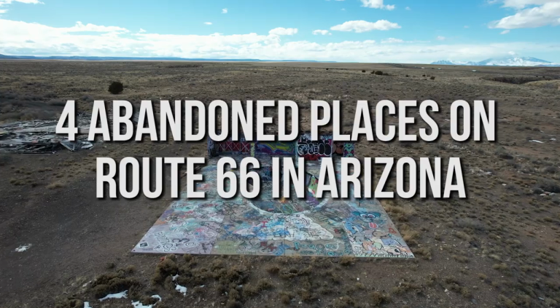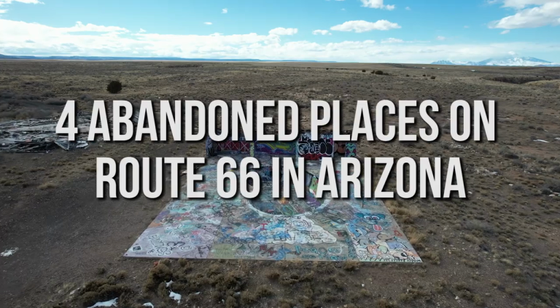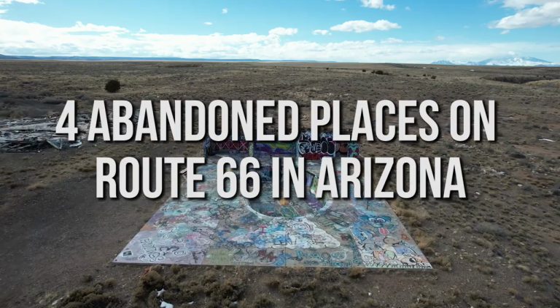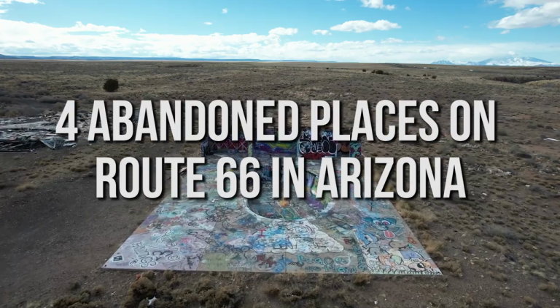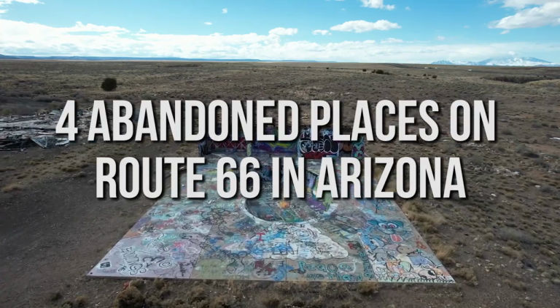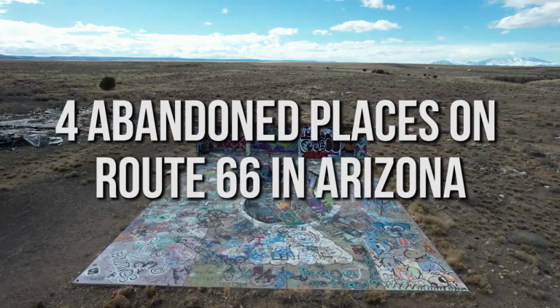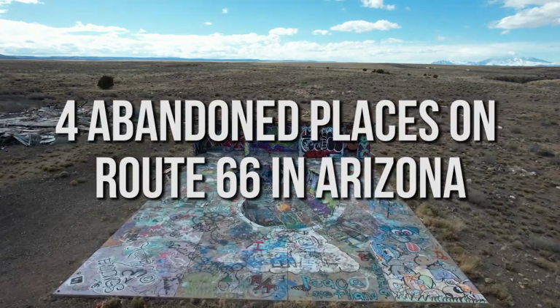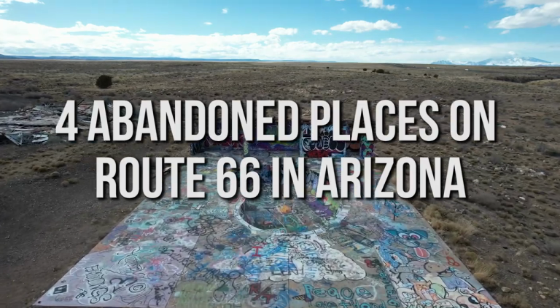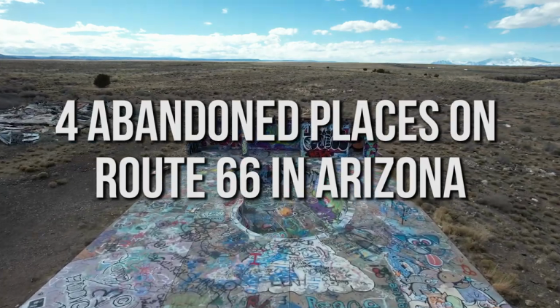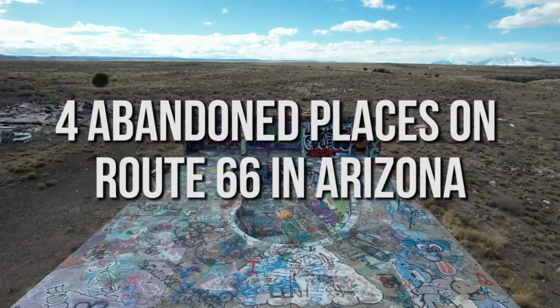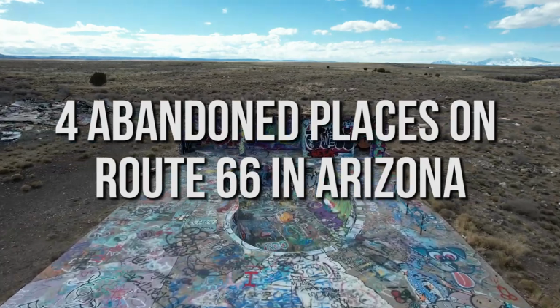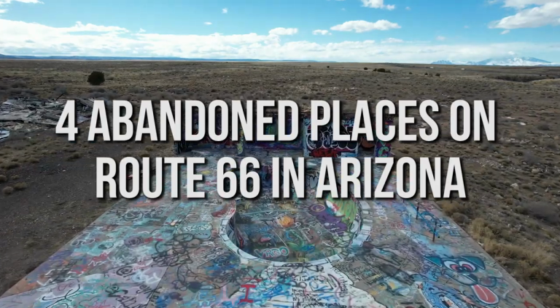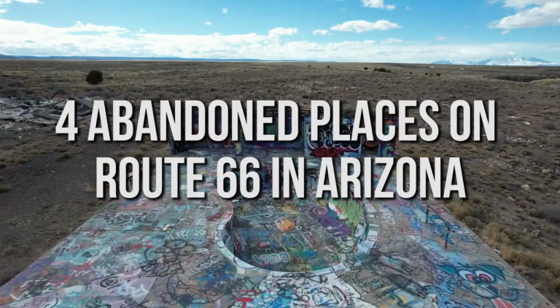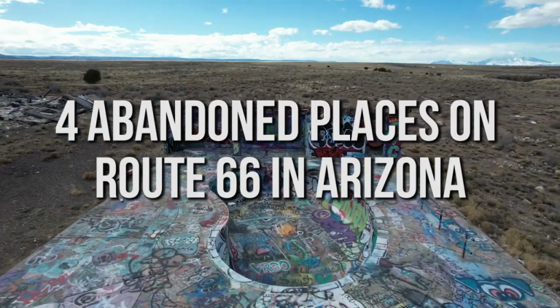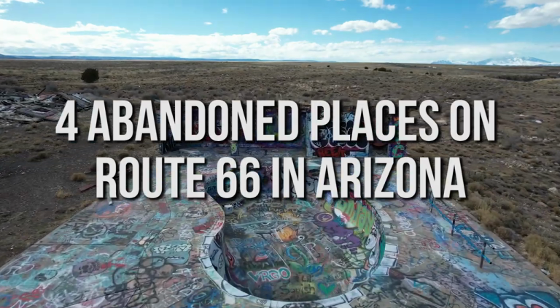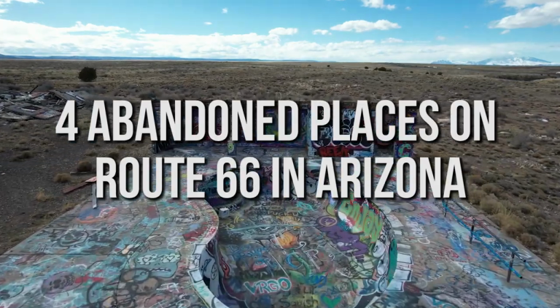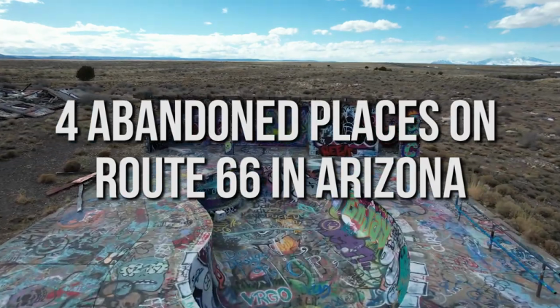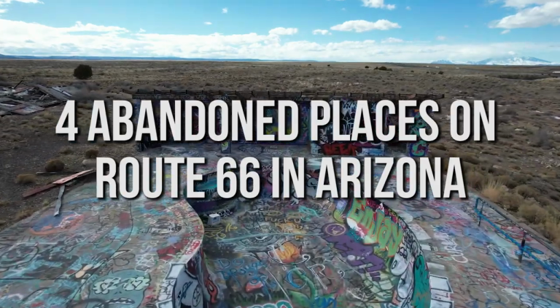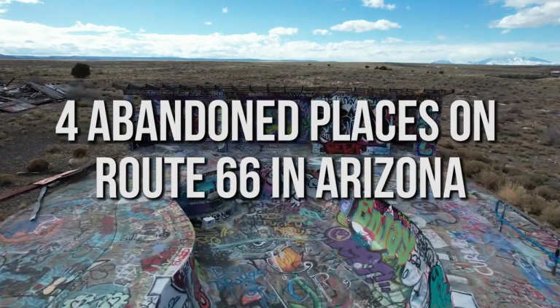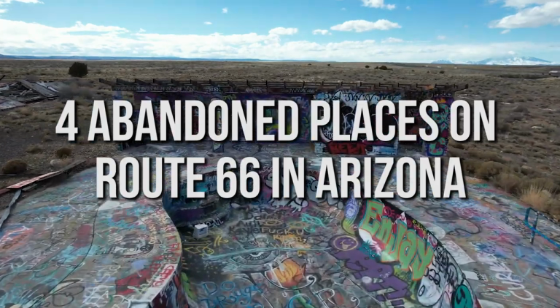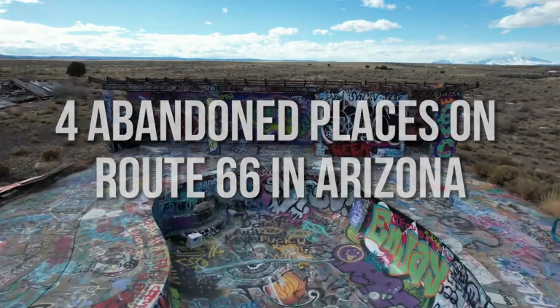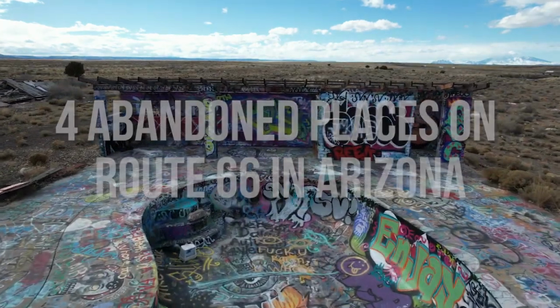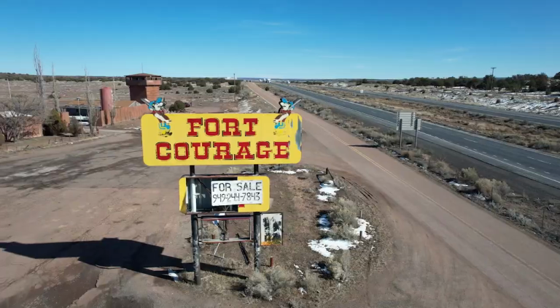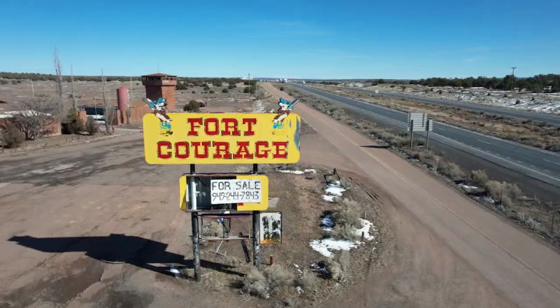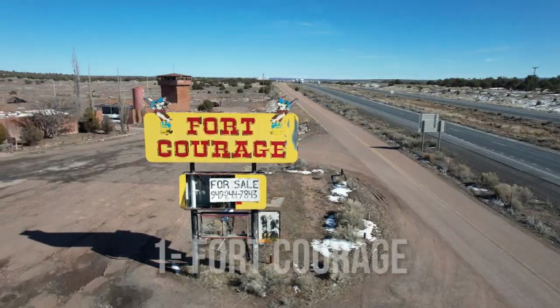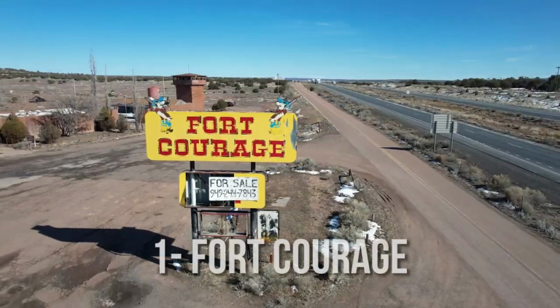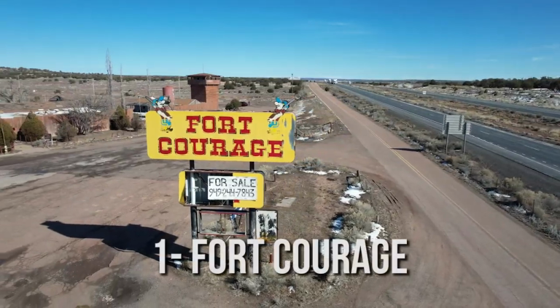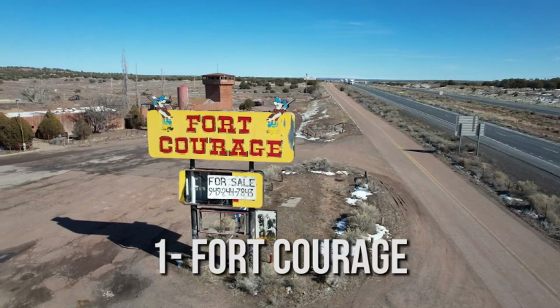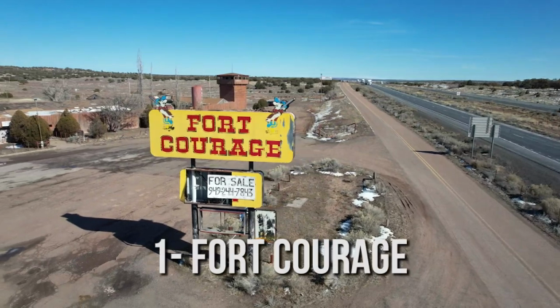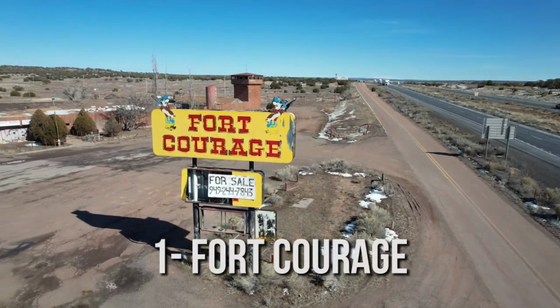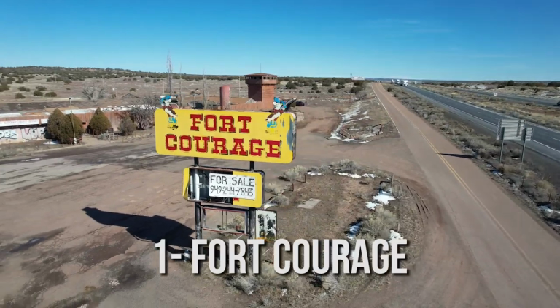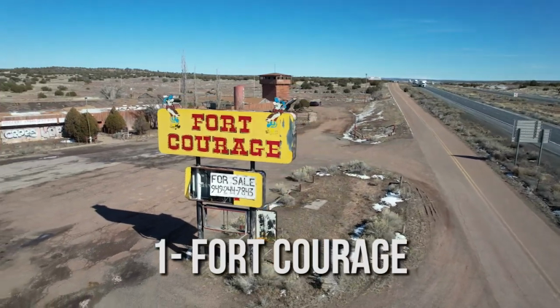Here are four abandoned places on Route 66 in Arizona. Number one: Fort Courage.